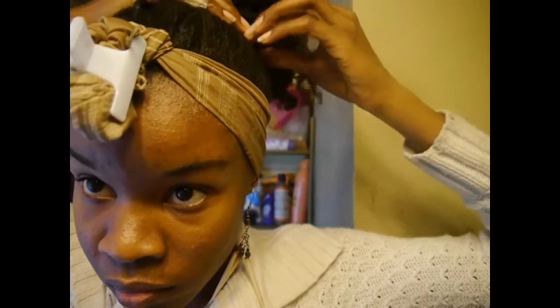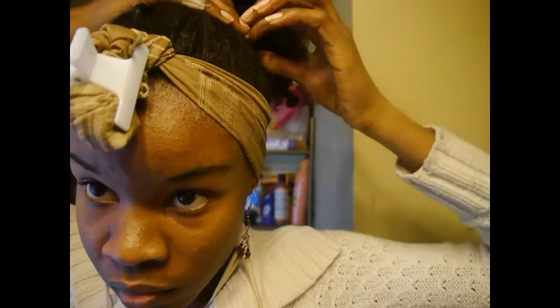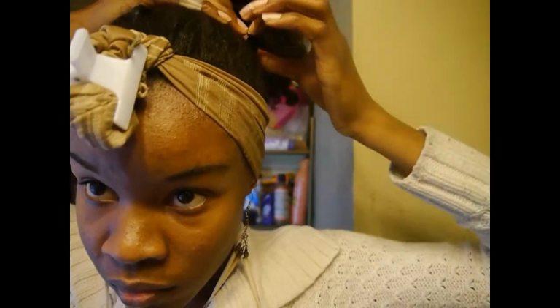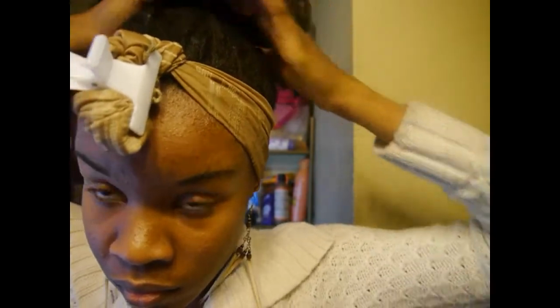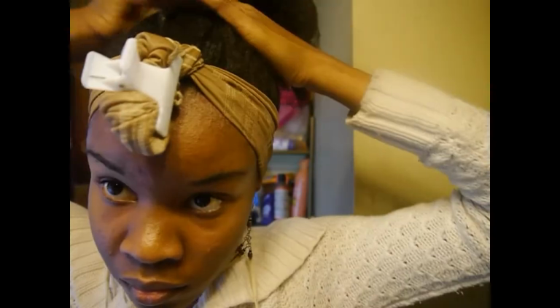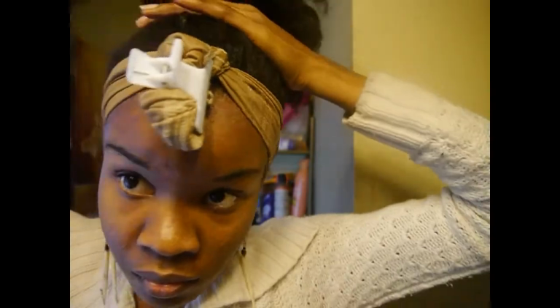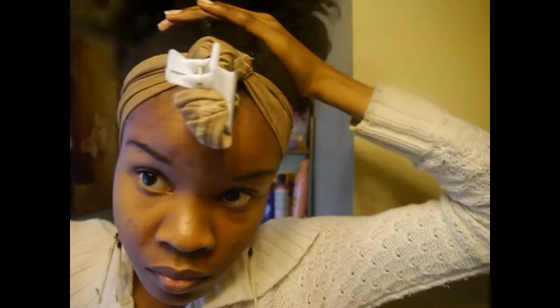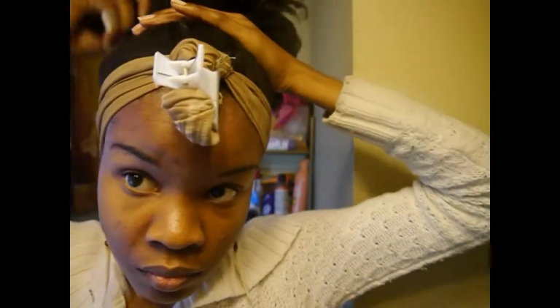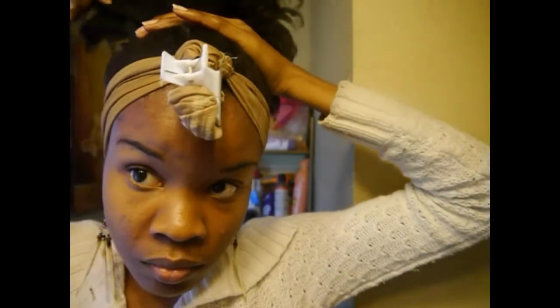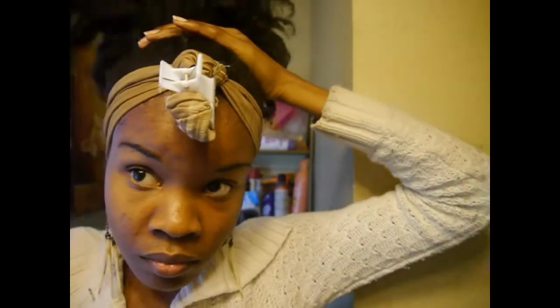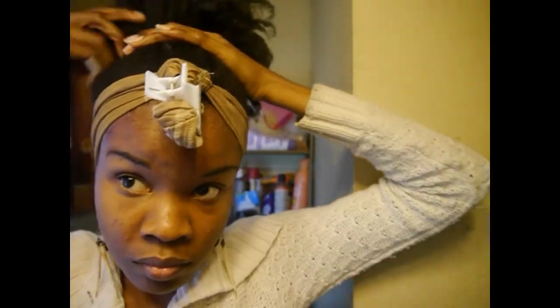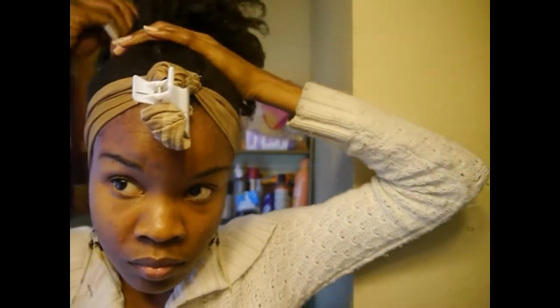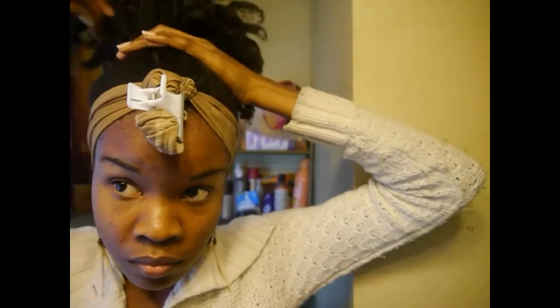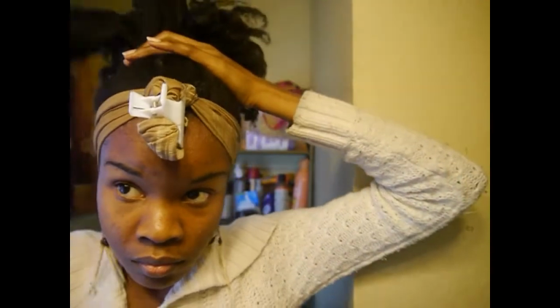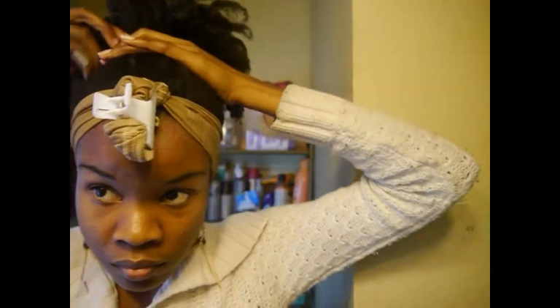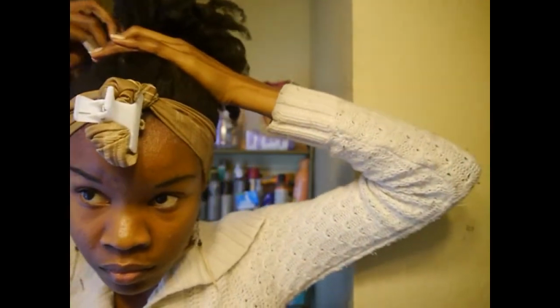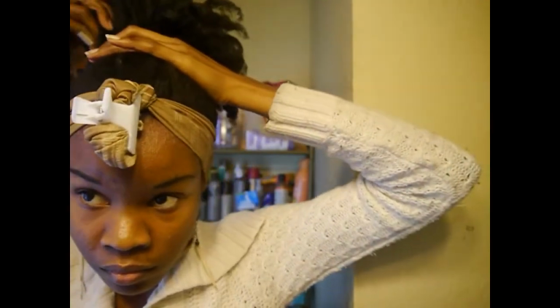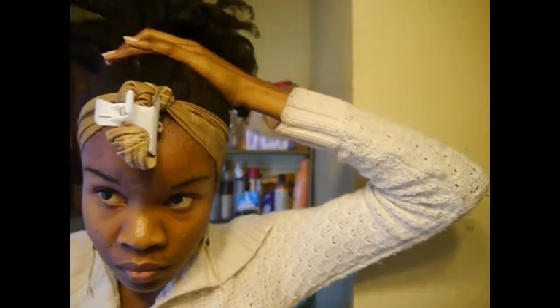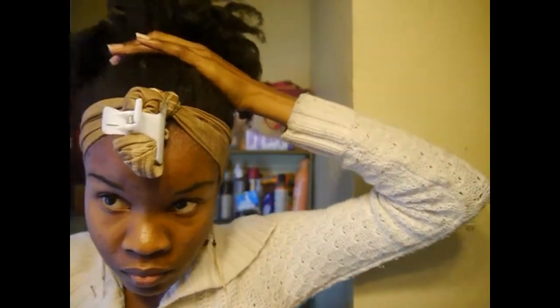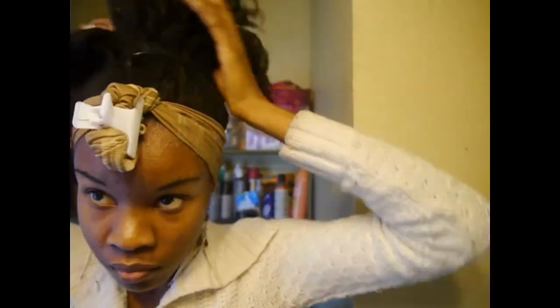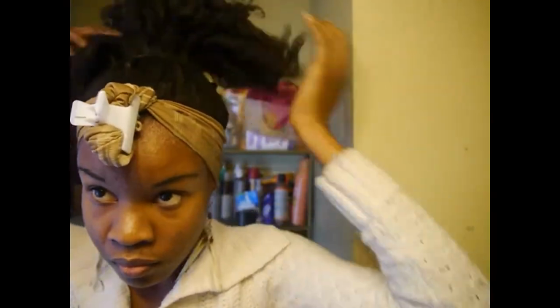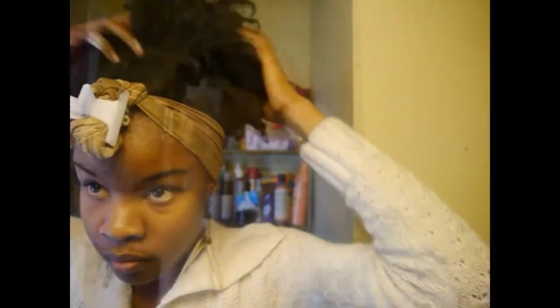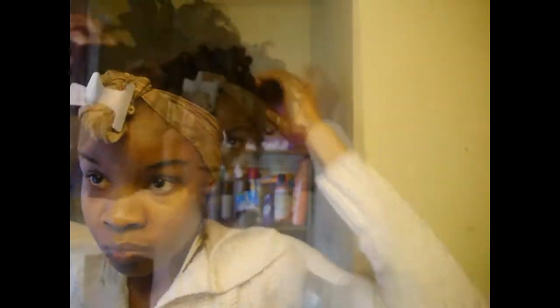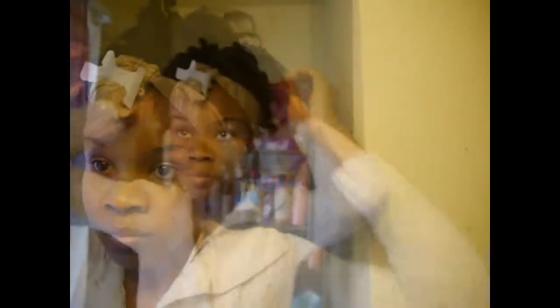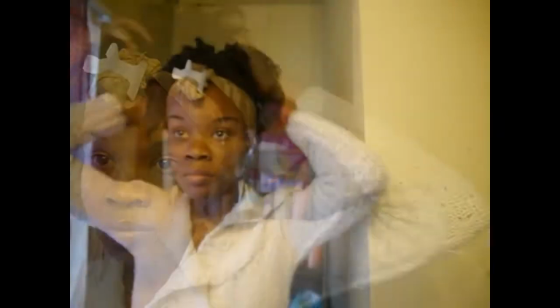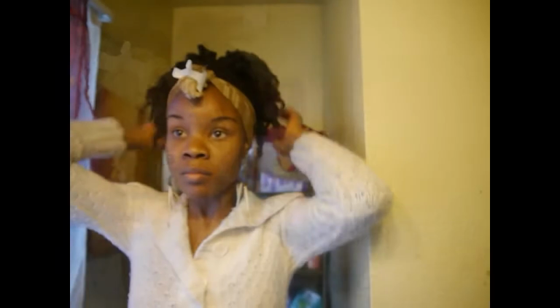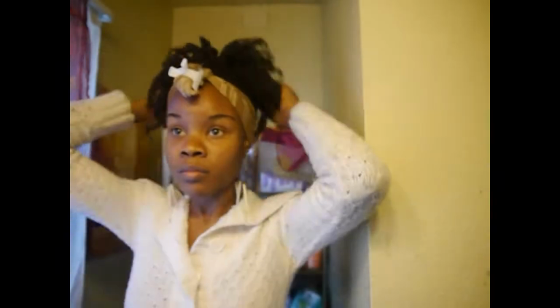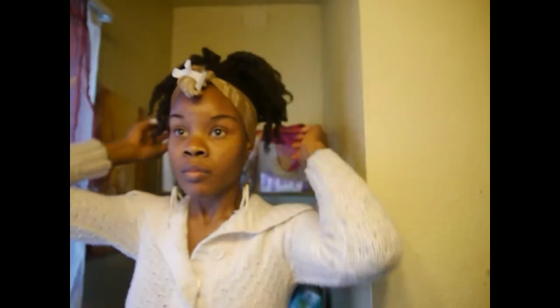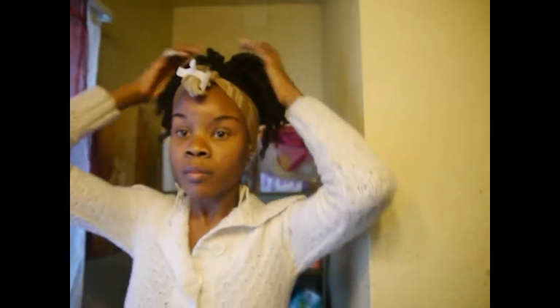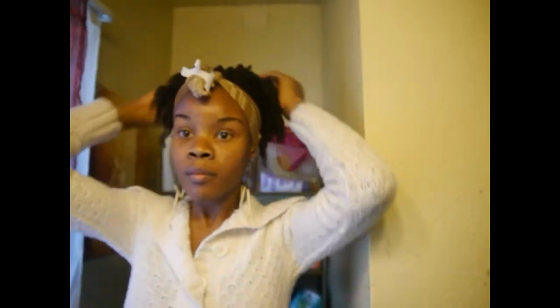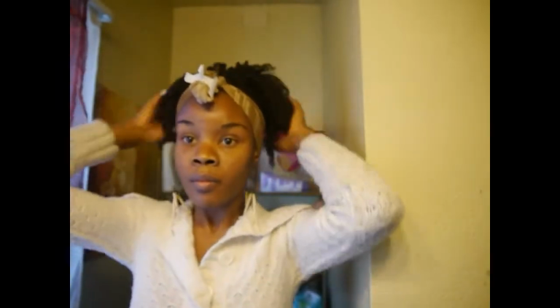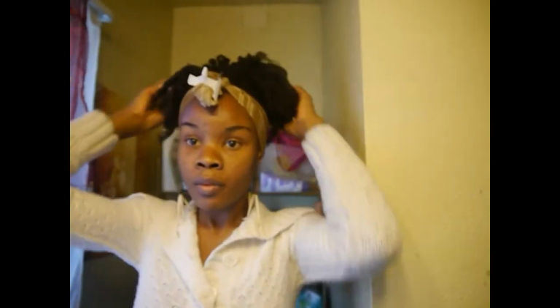Now that I have the banana clip secure, I'm actually going to work on fluffing my high puff up just a little bit.